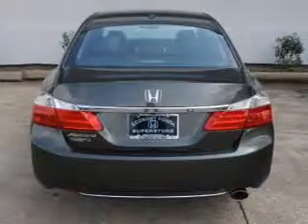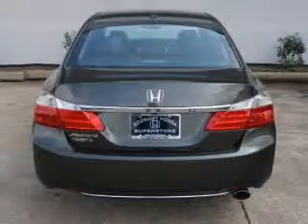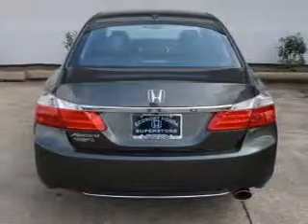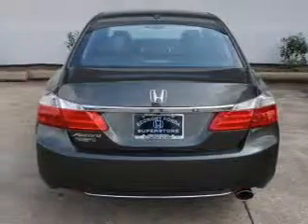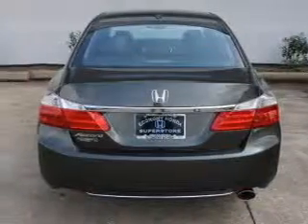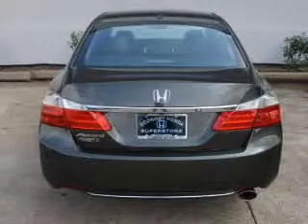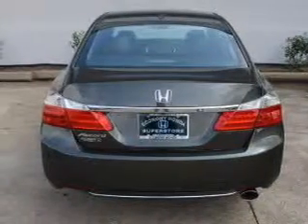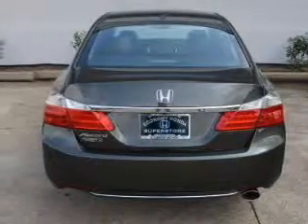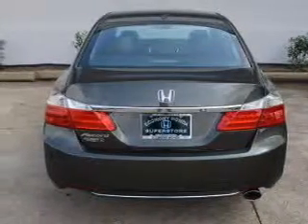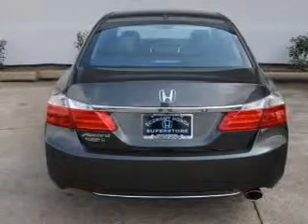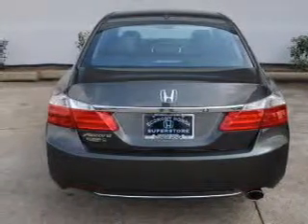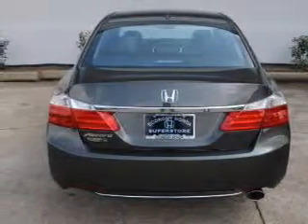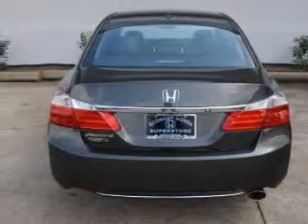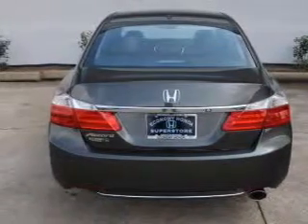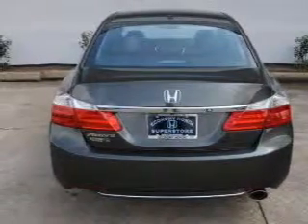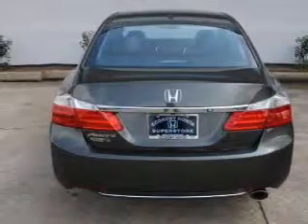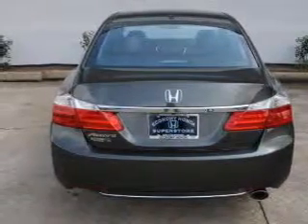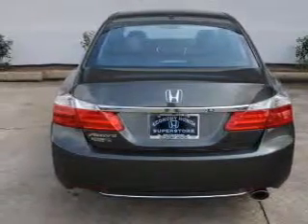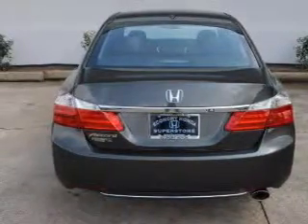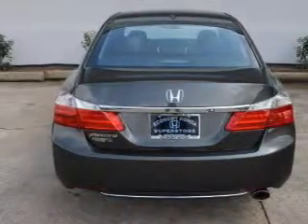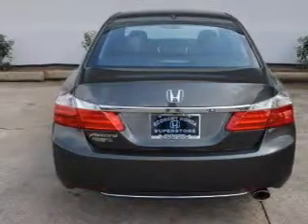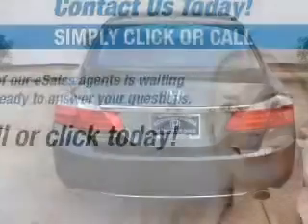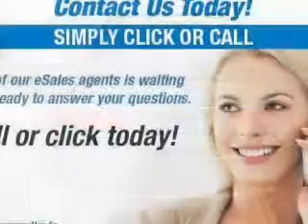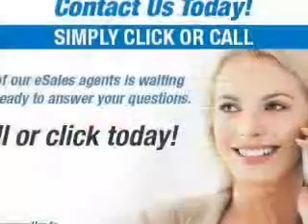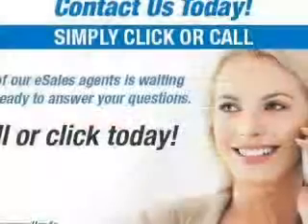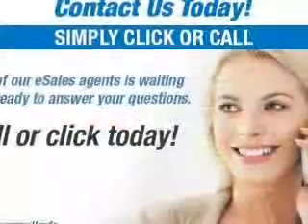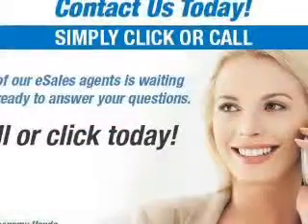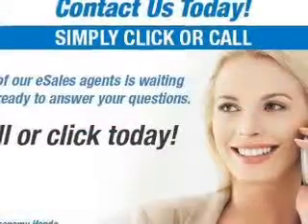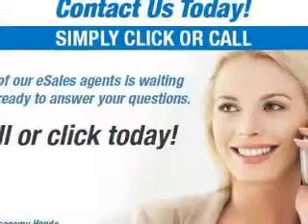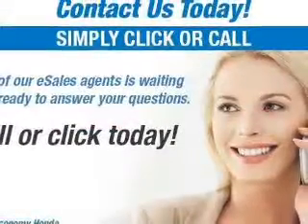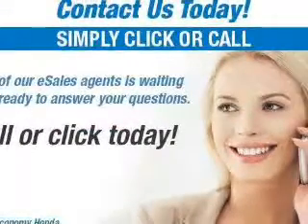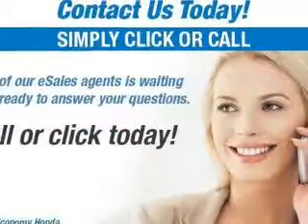The features include a power sunroof, leather seats, heated seats, Bluetooth connectivity, and Sirius XM satellite radio.